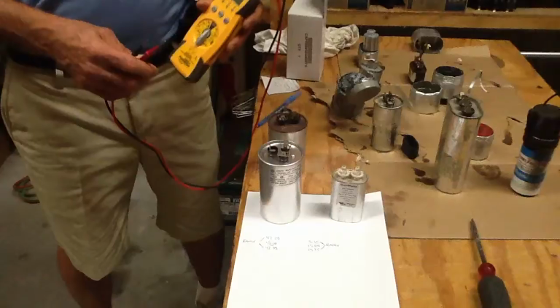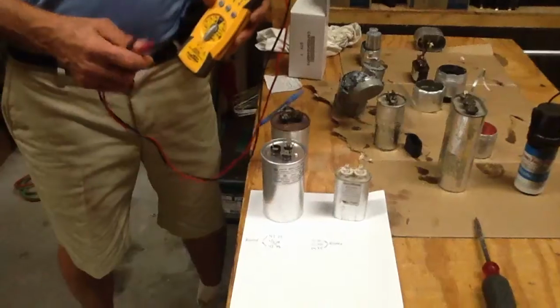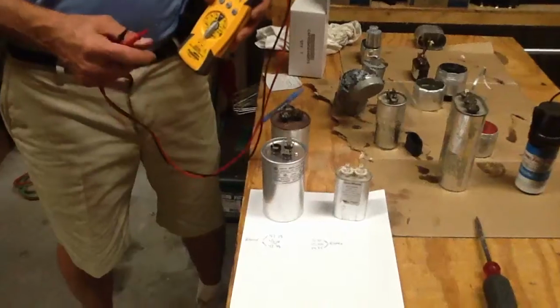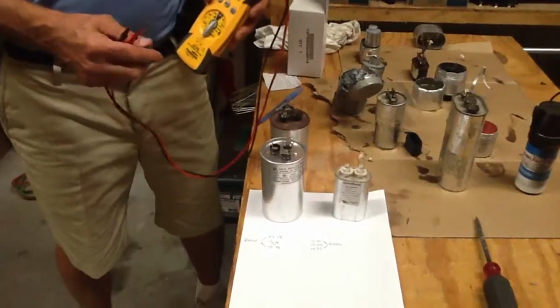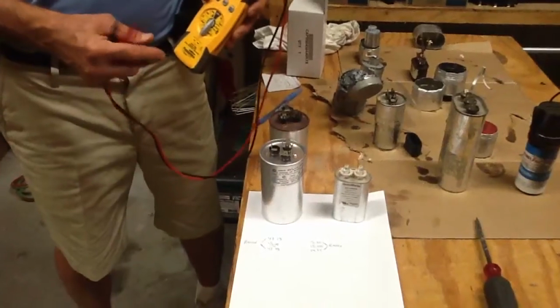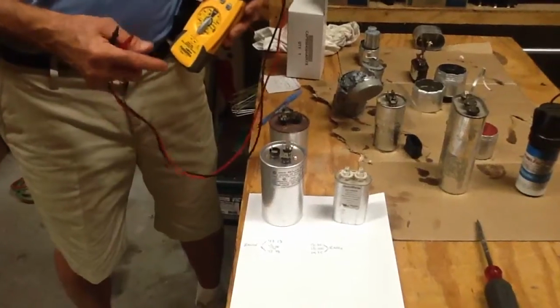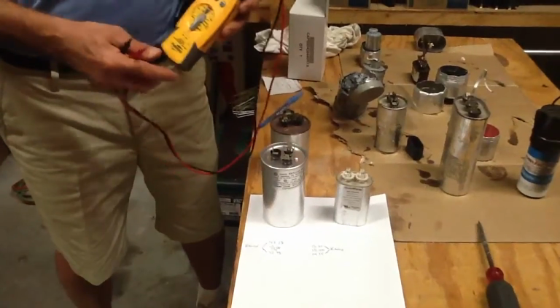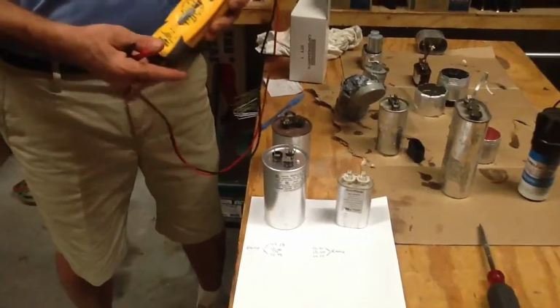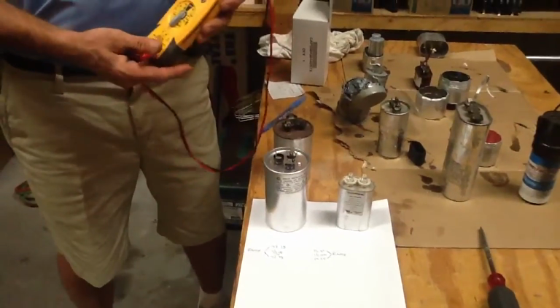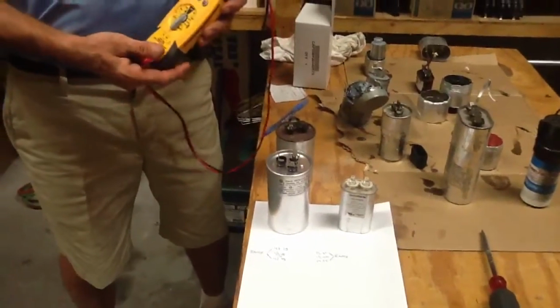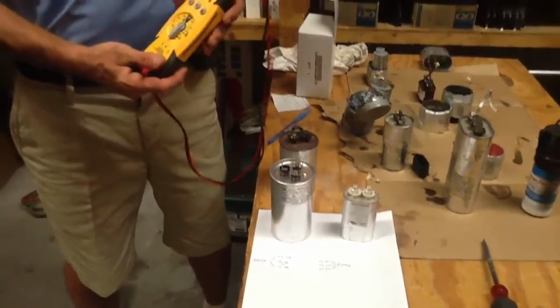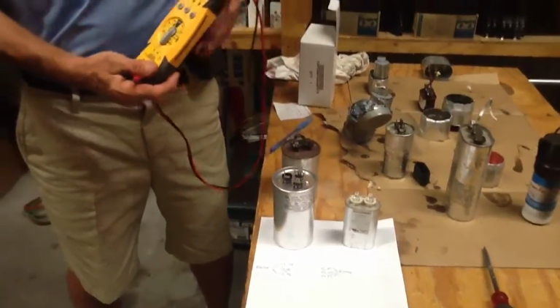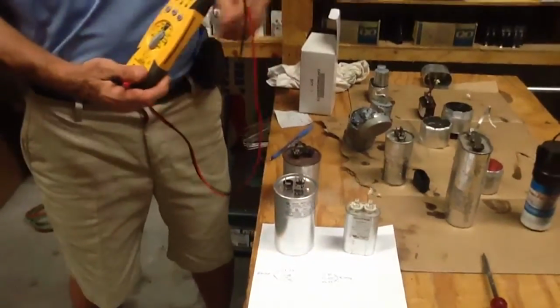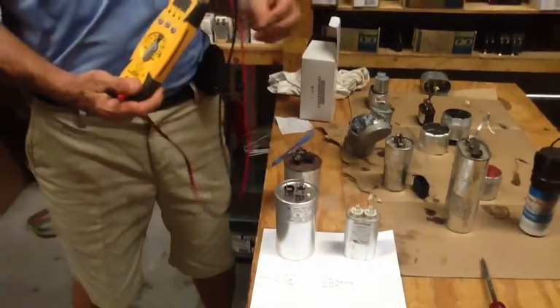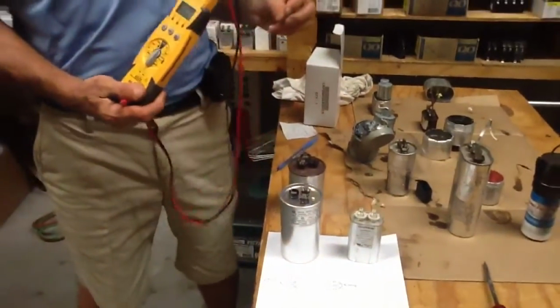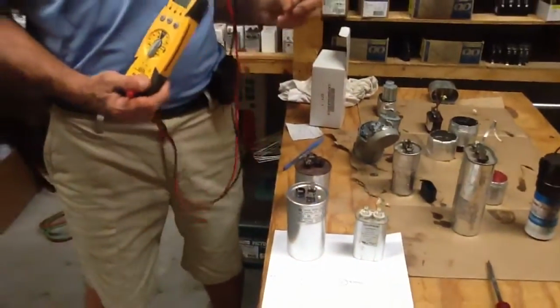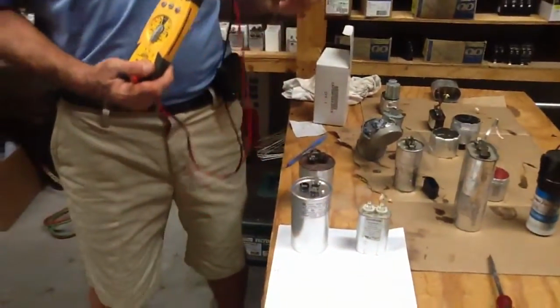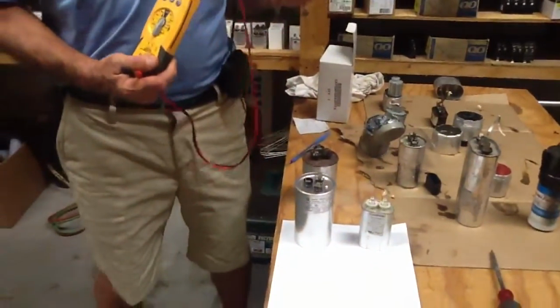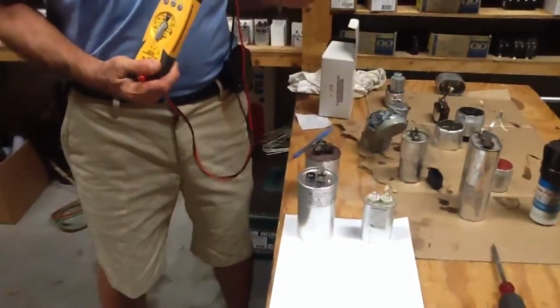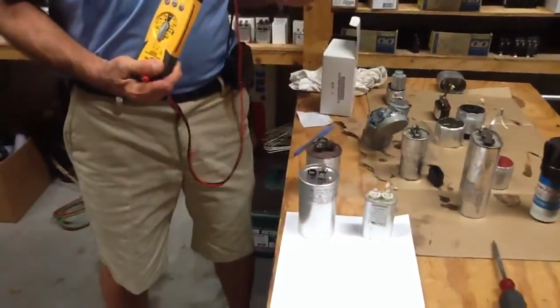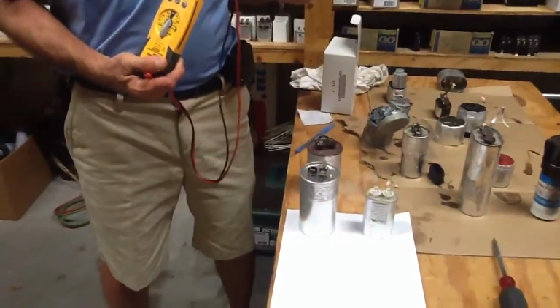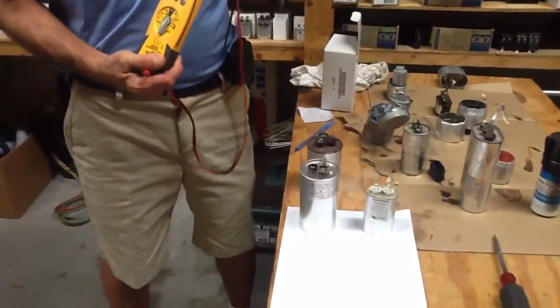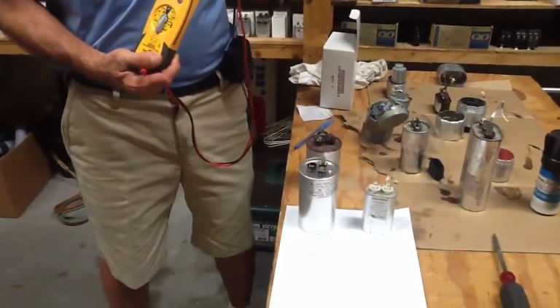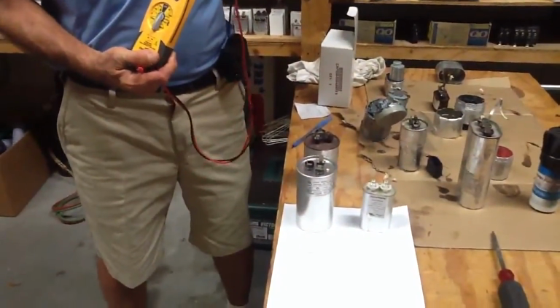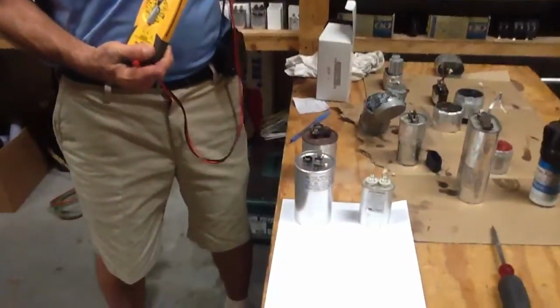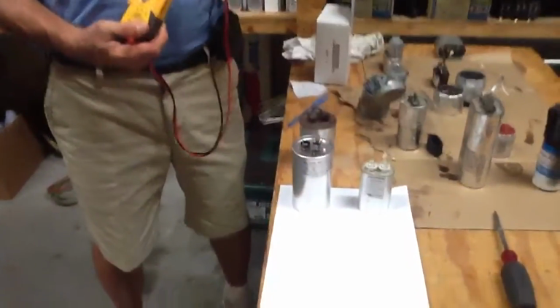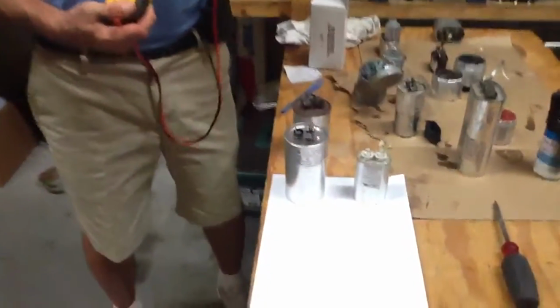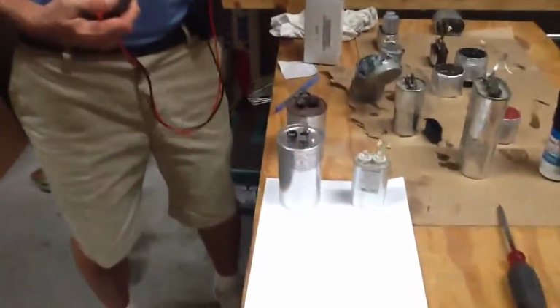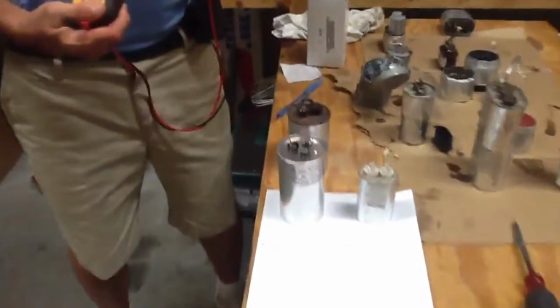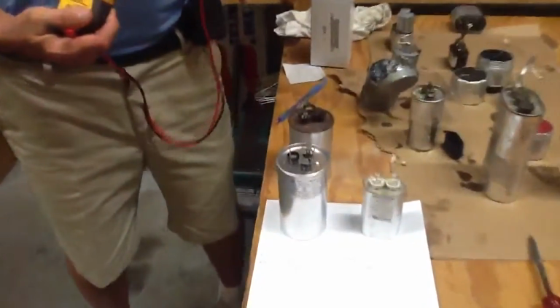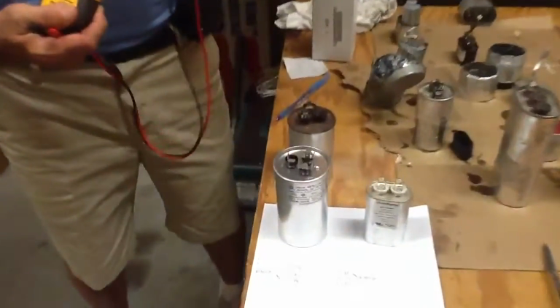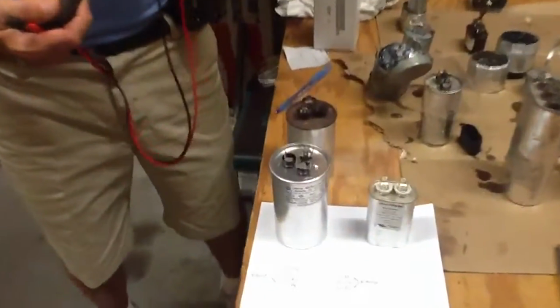Okay folks, what I want to talk to you about today is how to read a capacitor. Very simple.